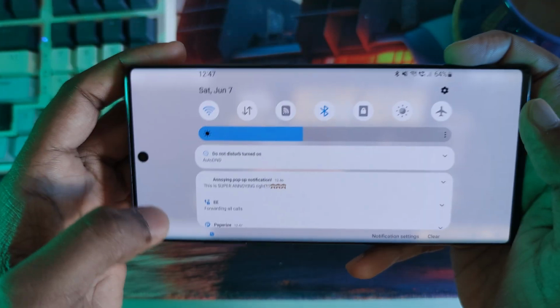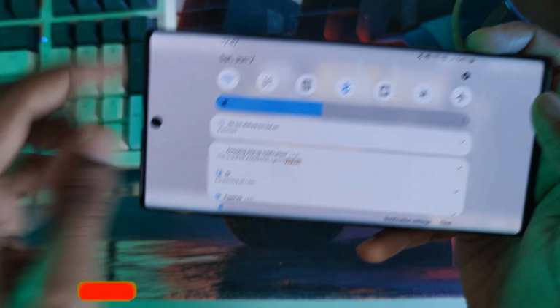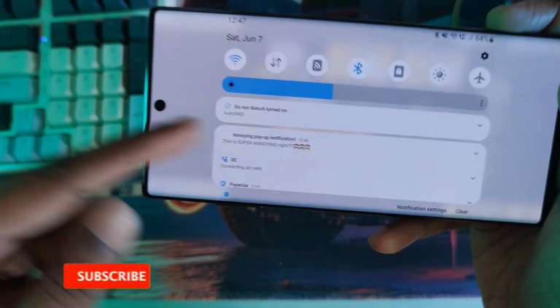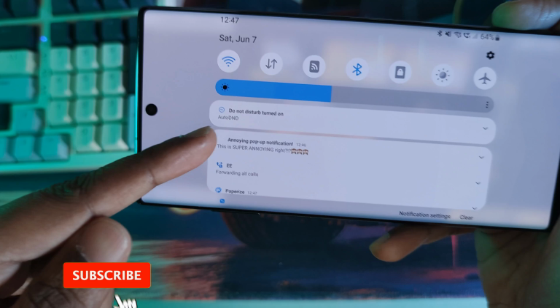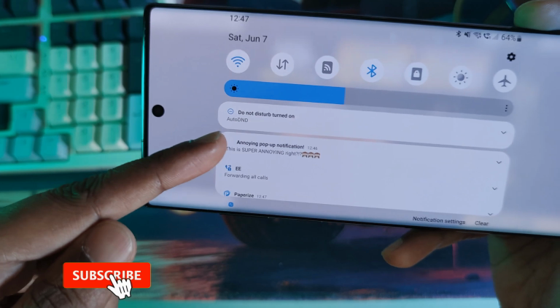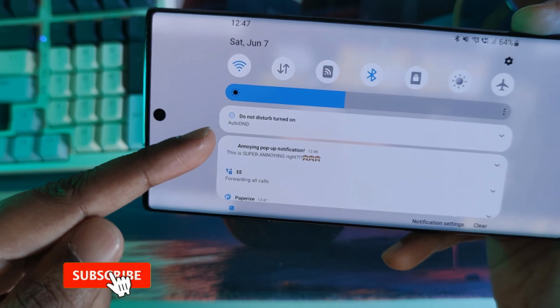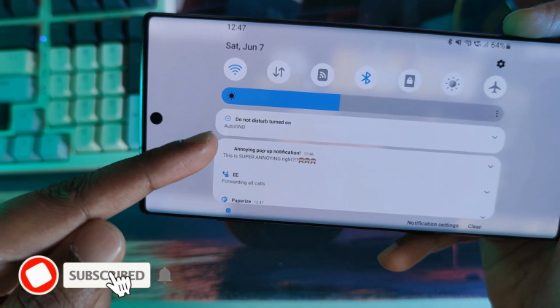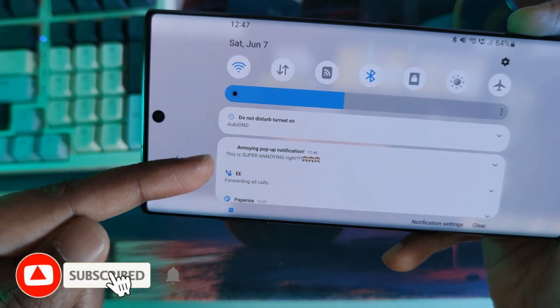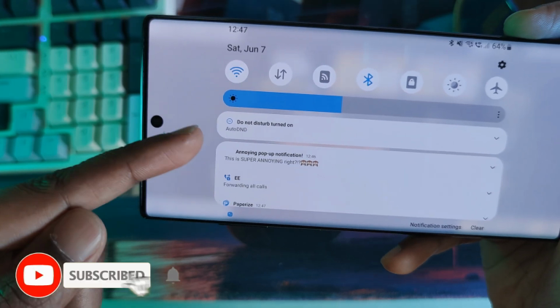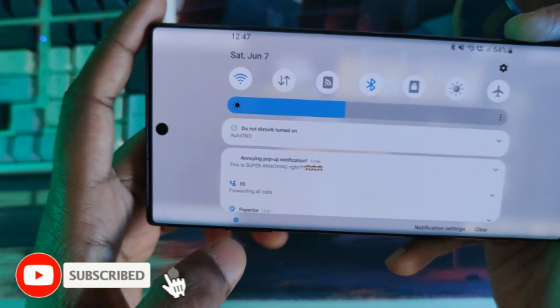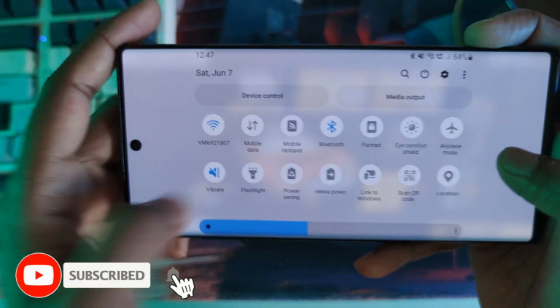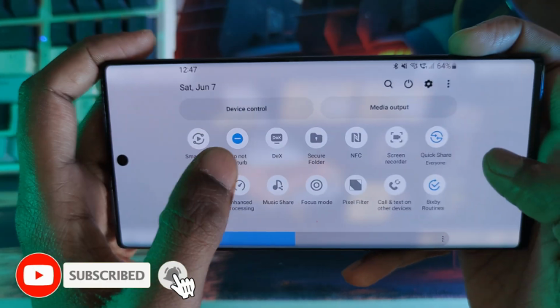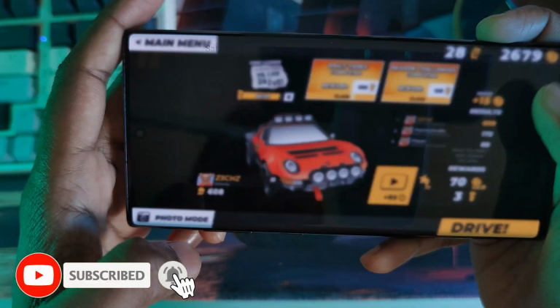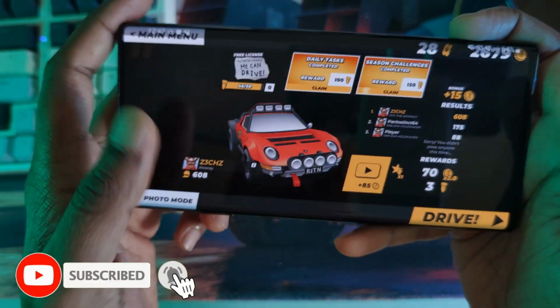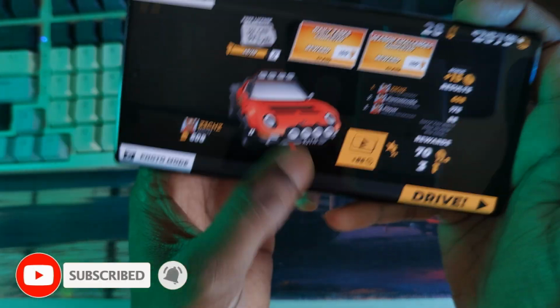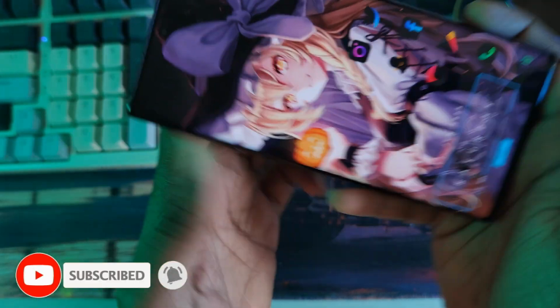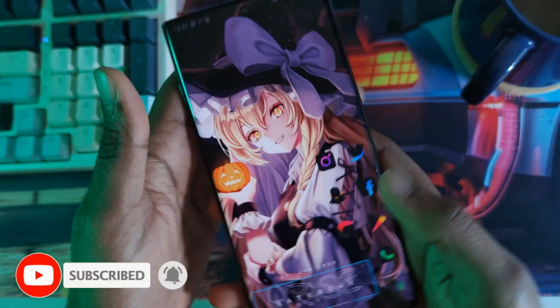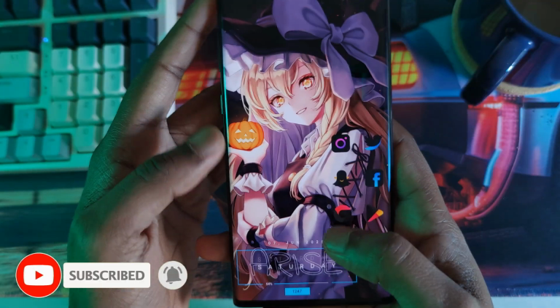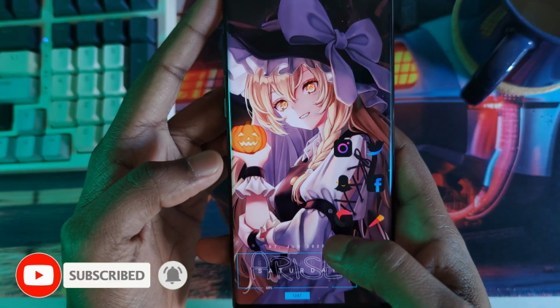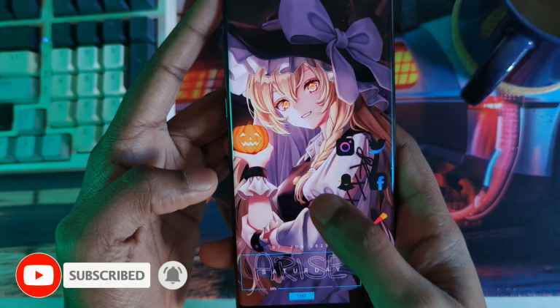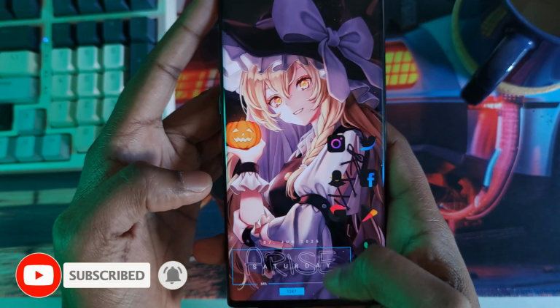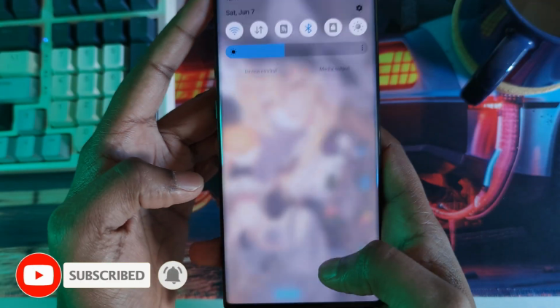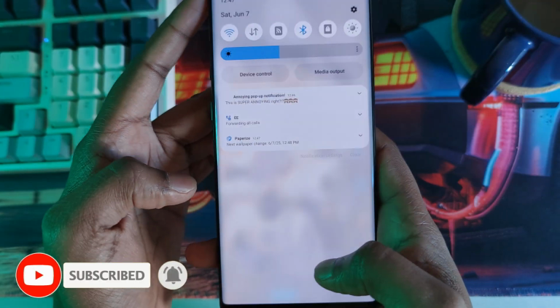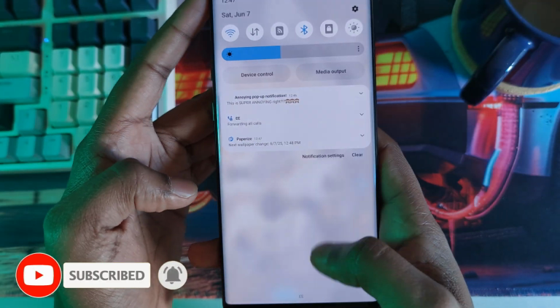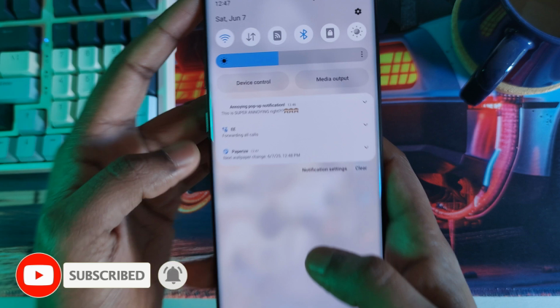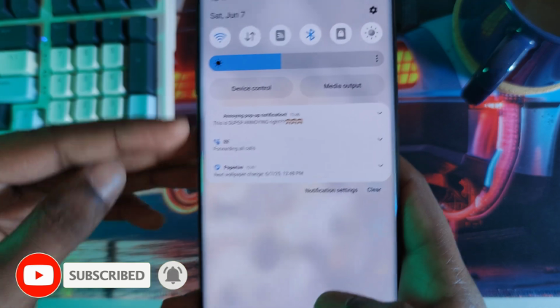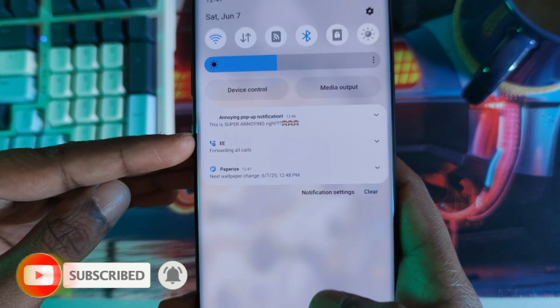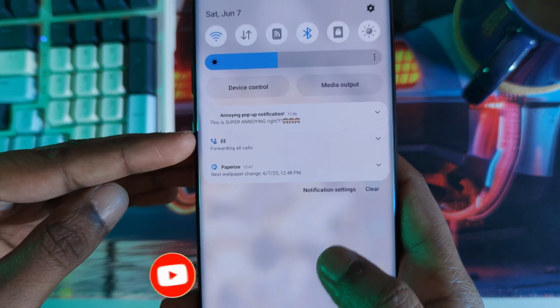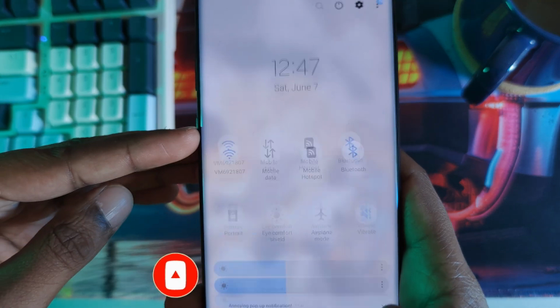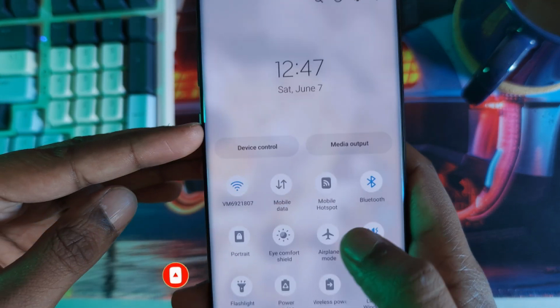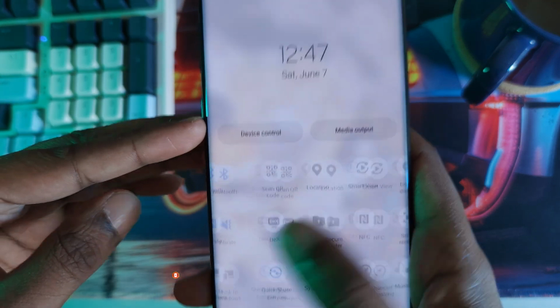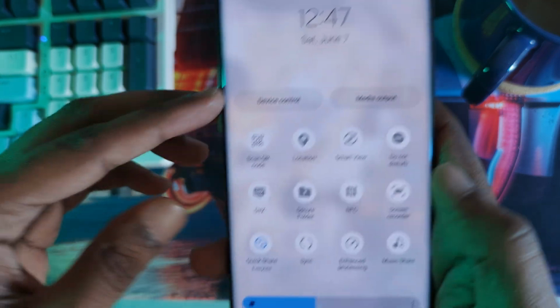Once it's set up, you're never really going to have to touch the app ever again. Just use your phone as normal and it will automatically toggle on and off accordingly.